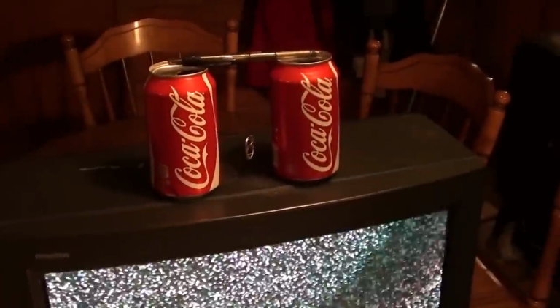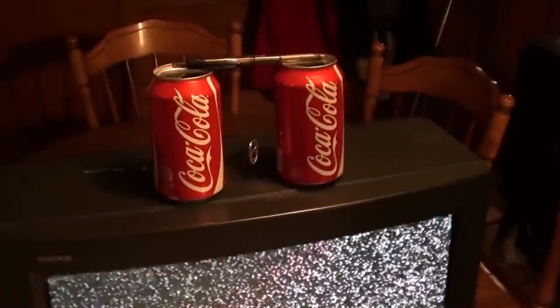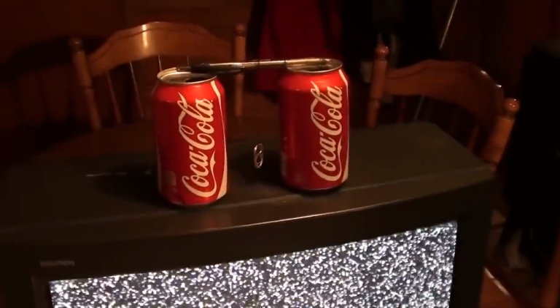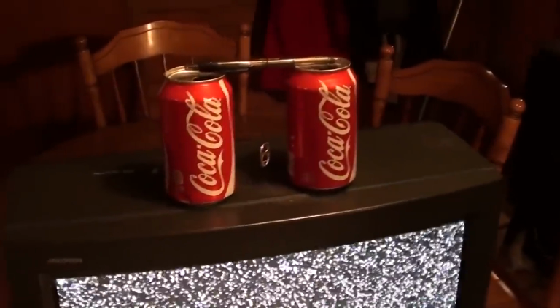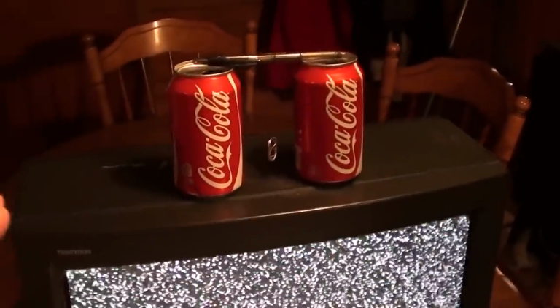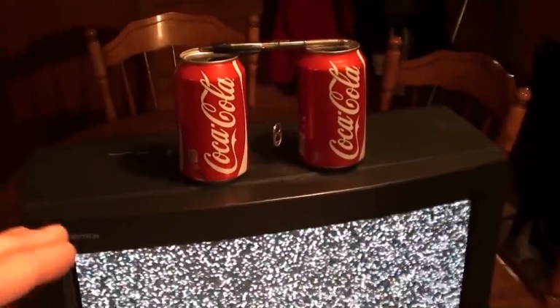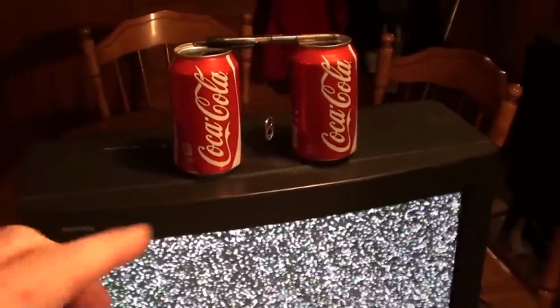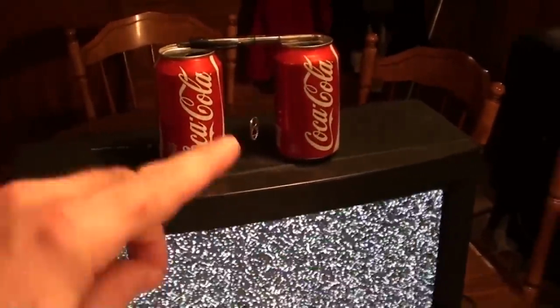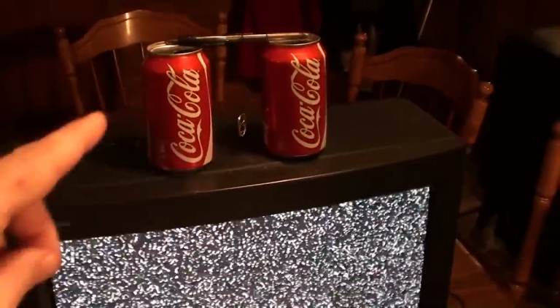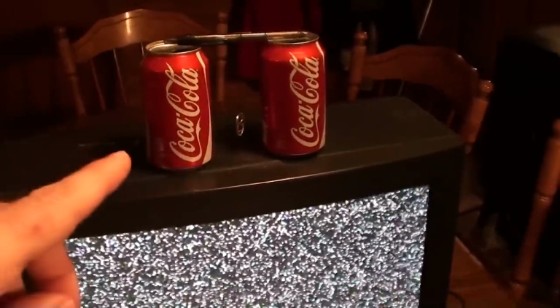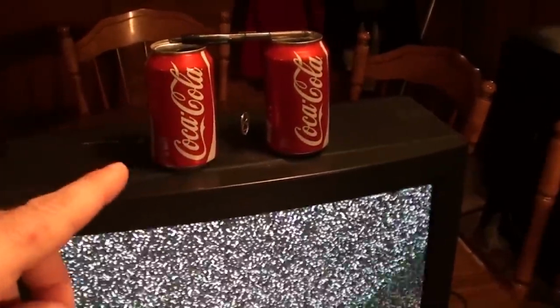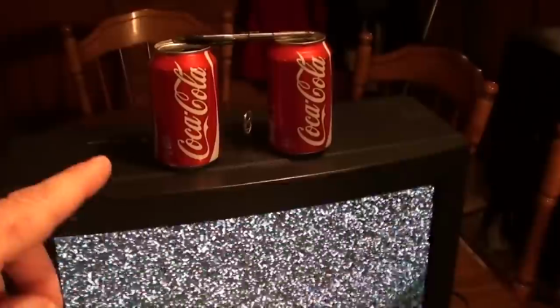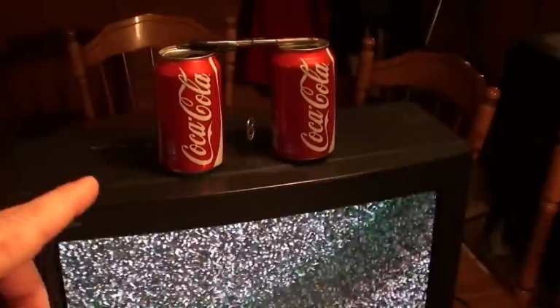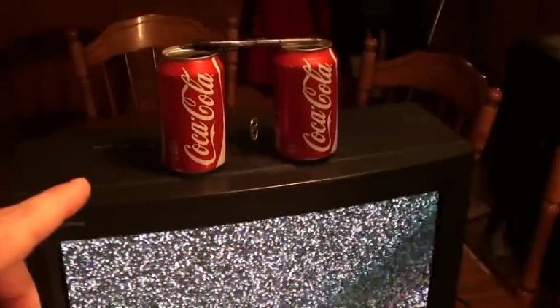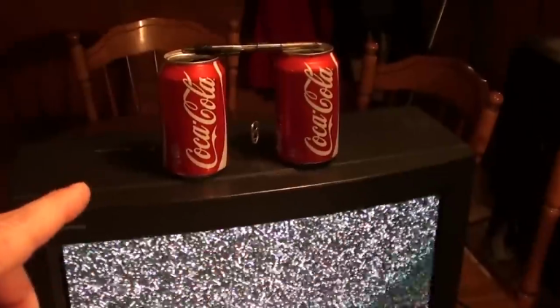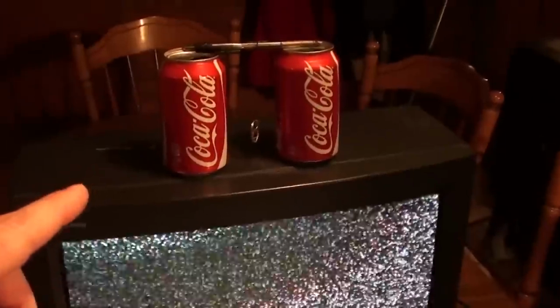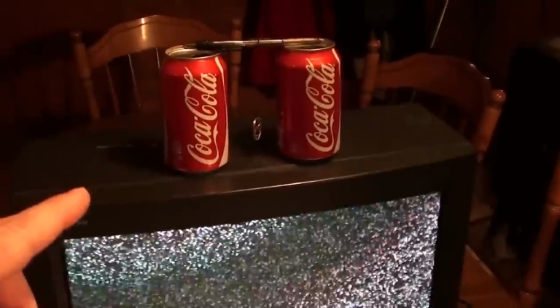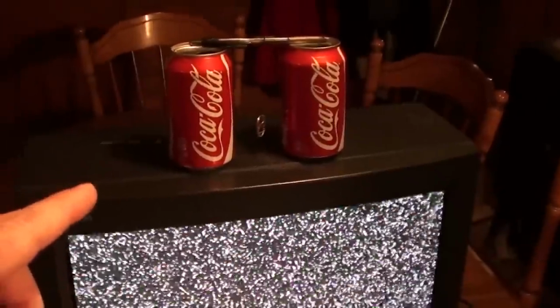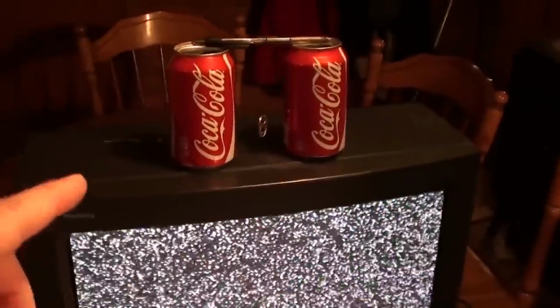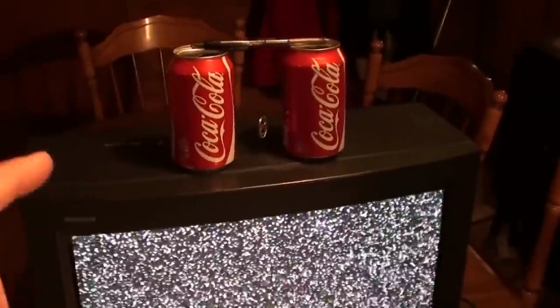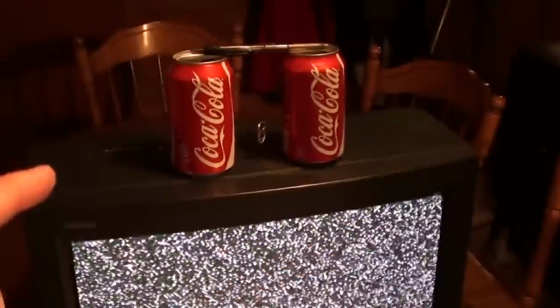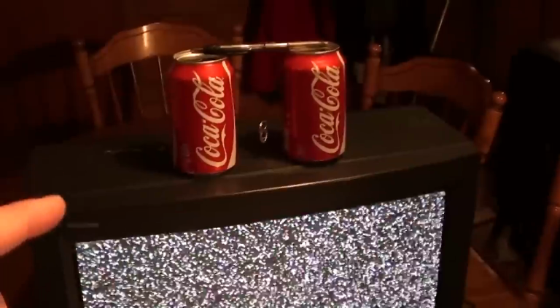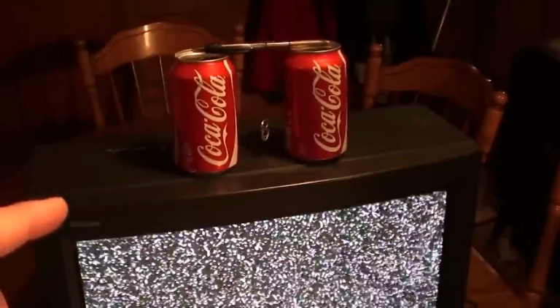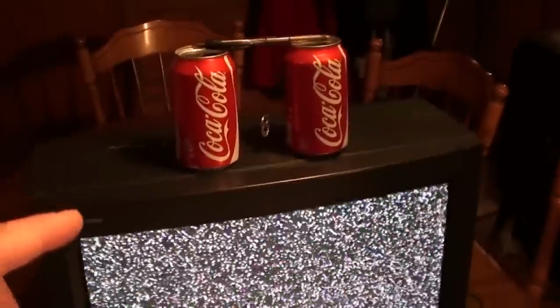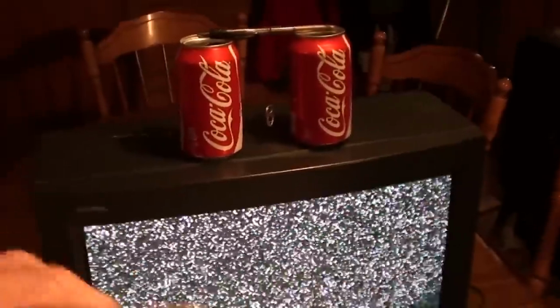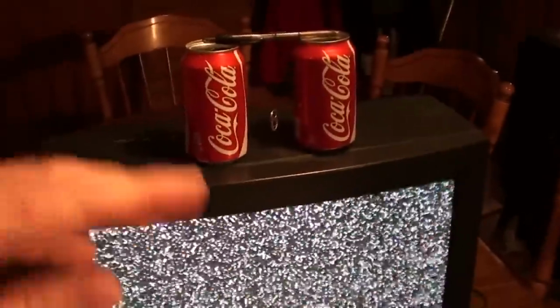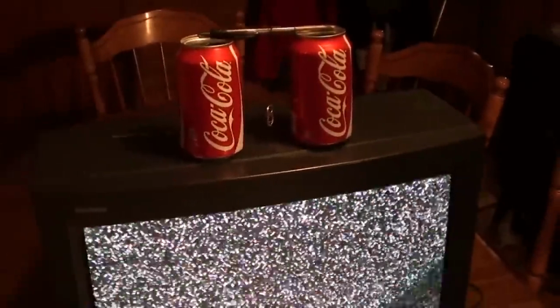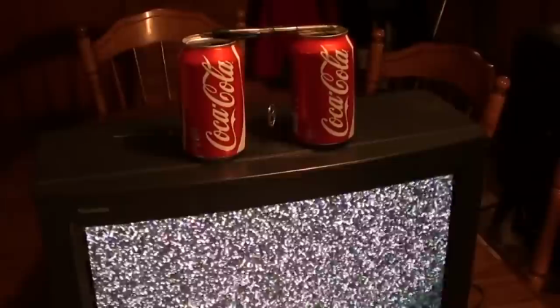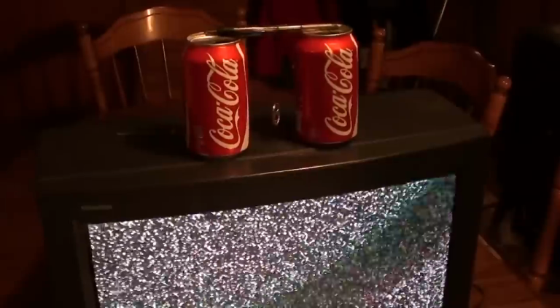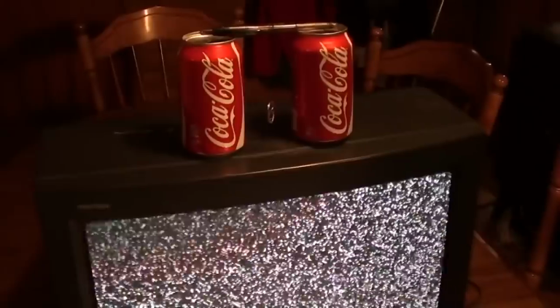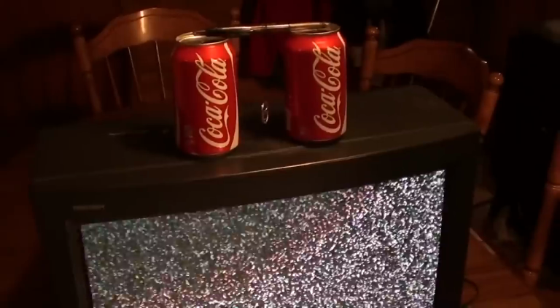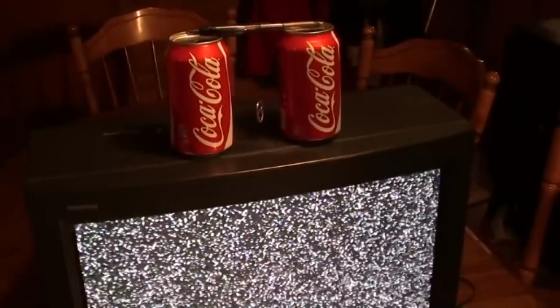I'm going to go ahead and finish setting all this up because it's hard to do one-handed, and then I'll turn this back on and show you how it works.